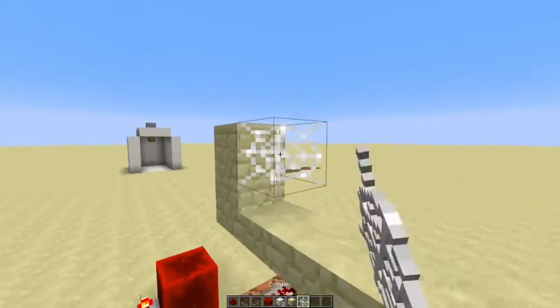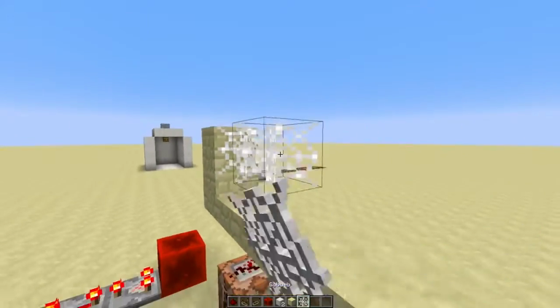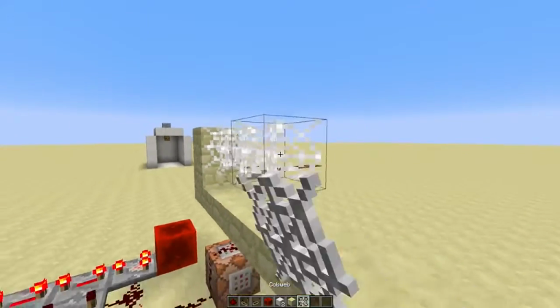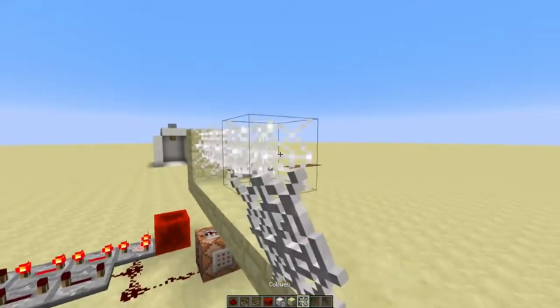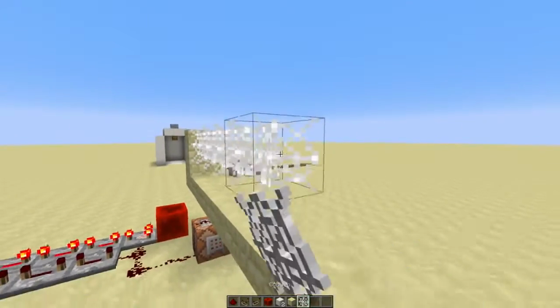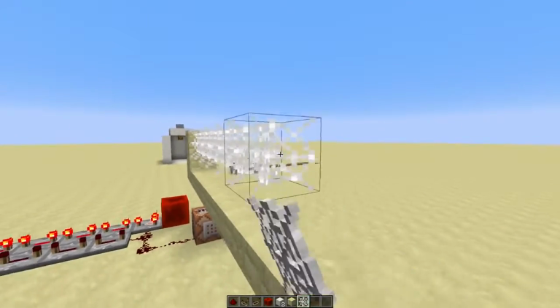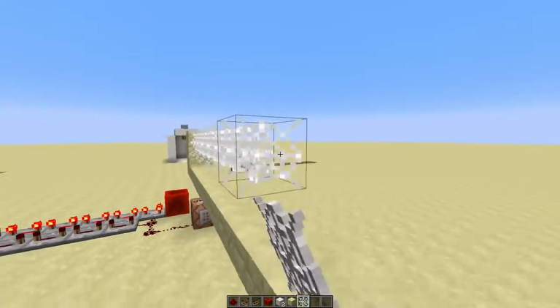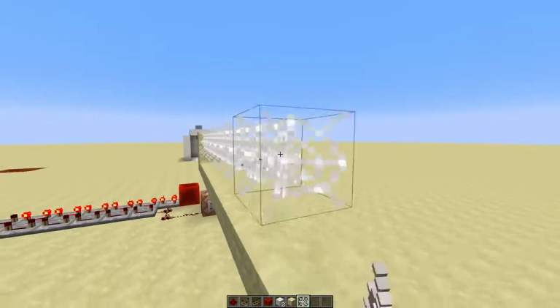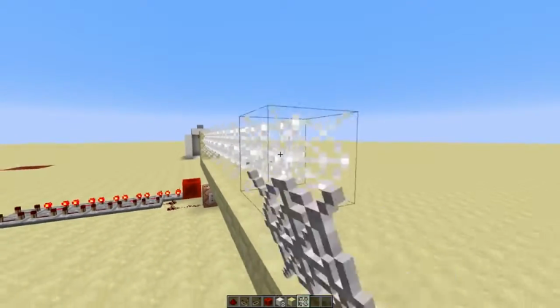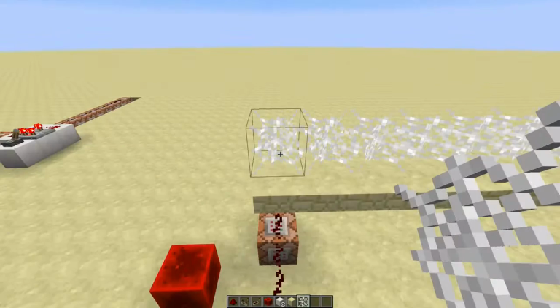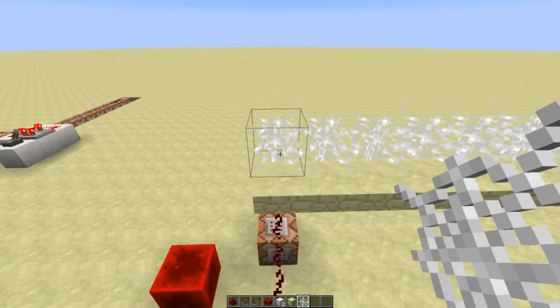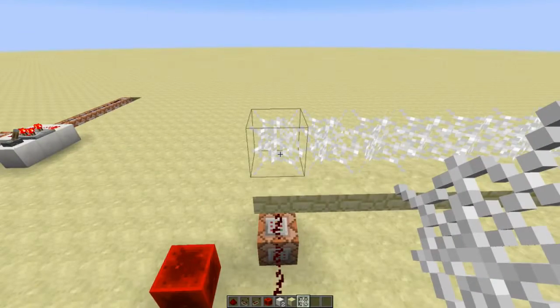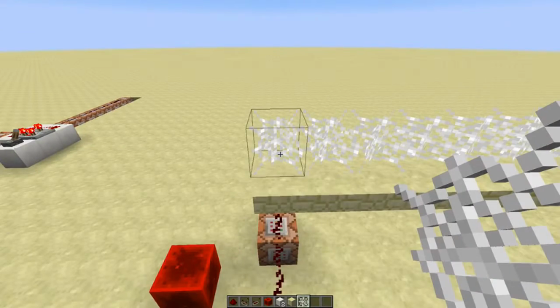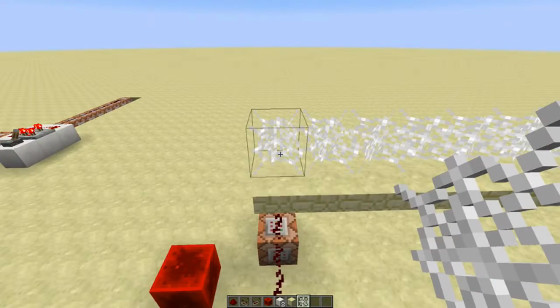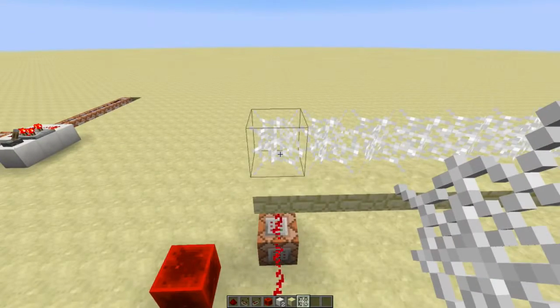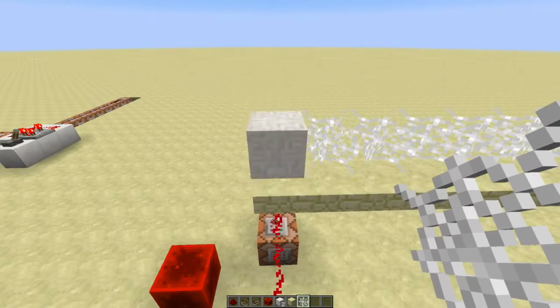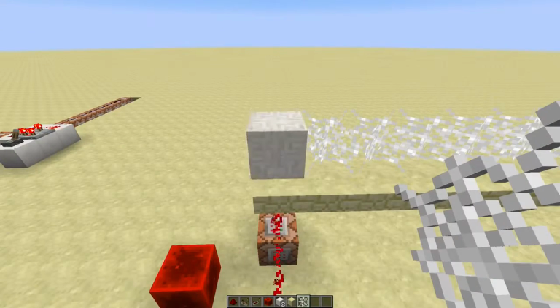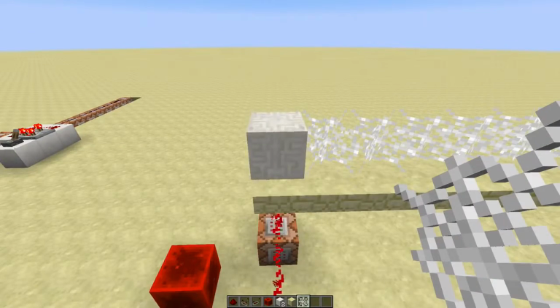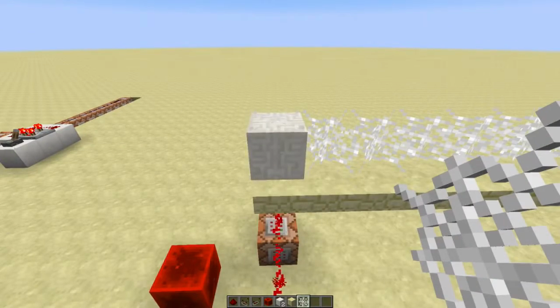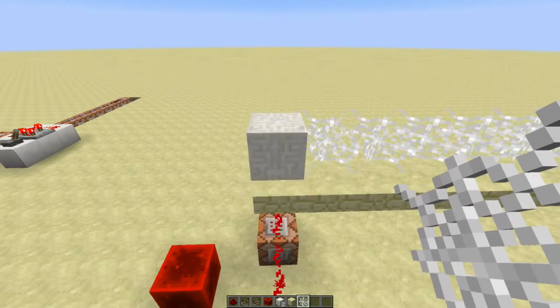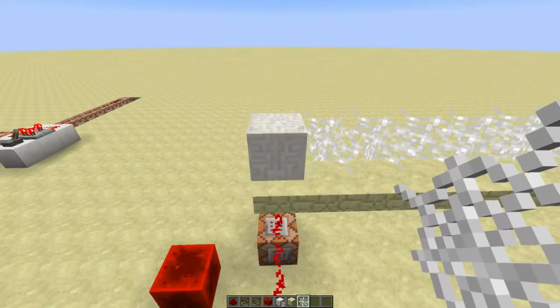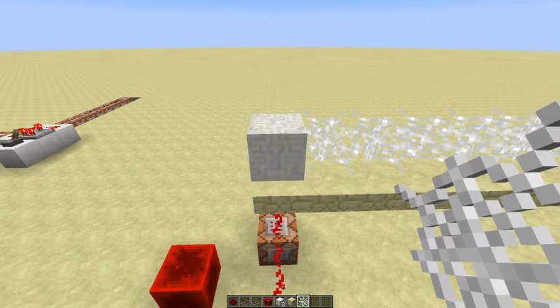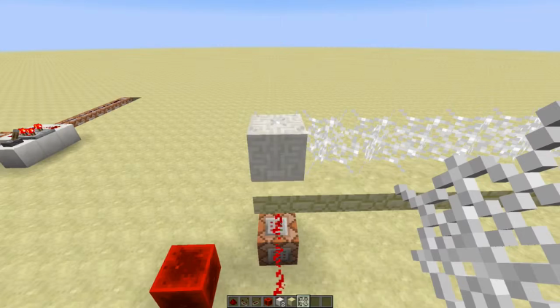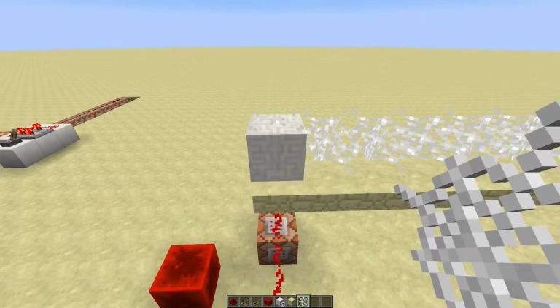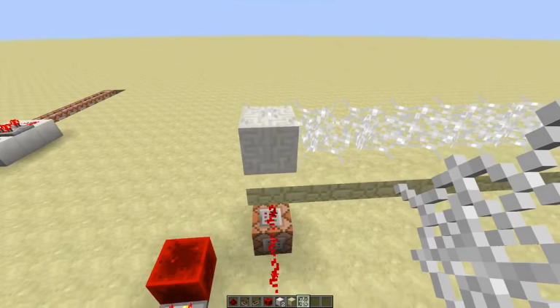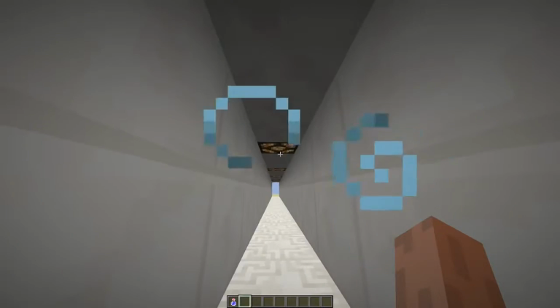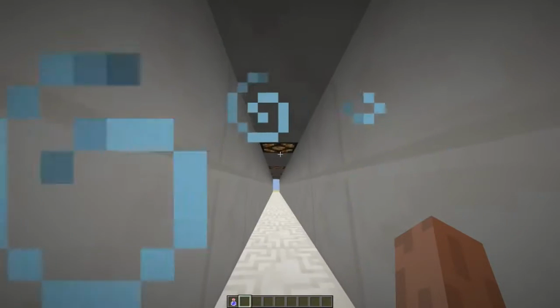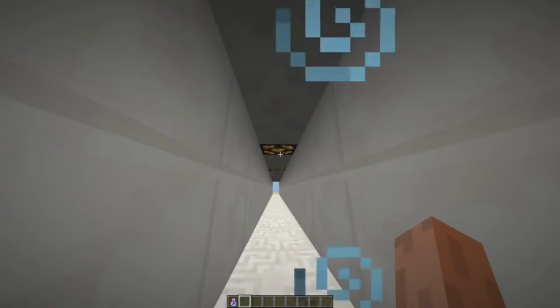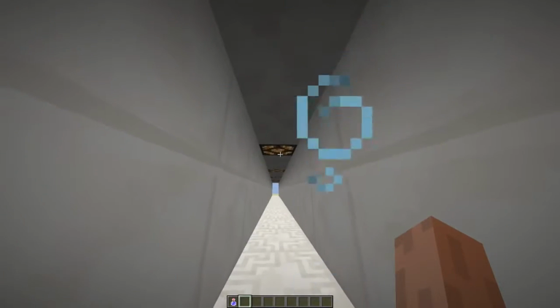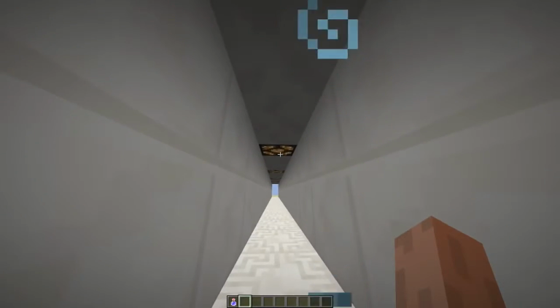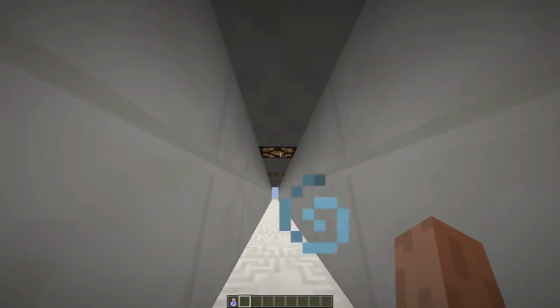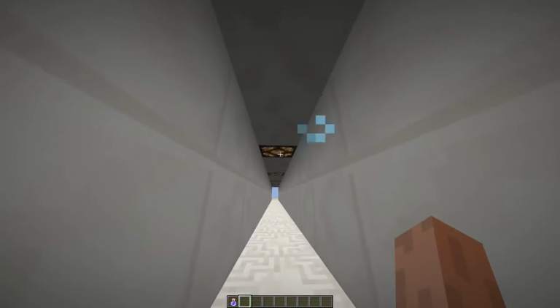We'll put some cobweb here so the sand still sort of keeps flying. Also, this cobweb makes sure you slowly sink into the floor.